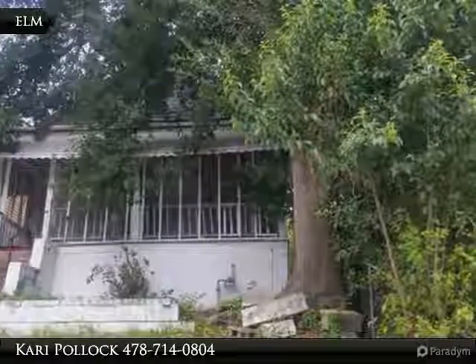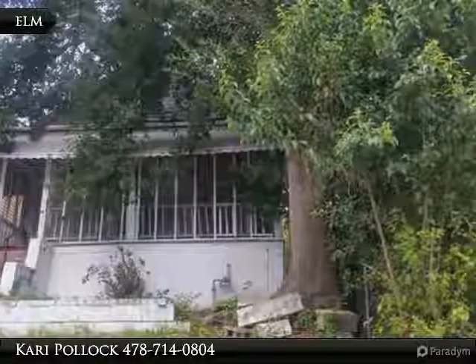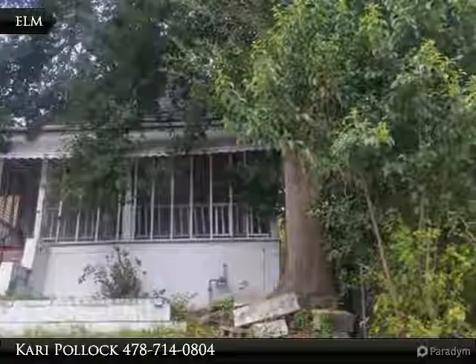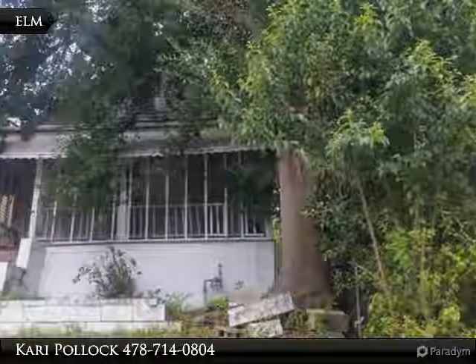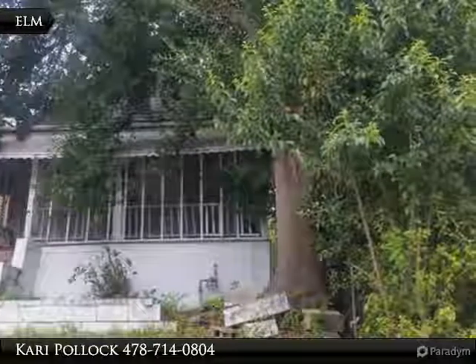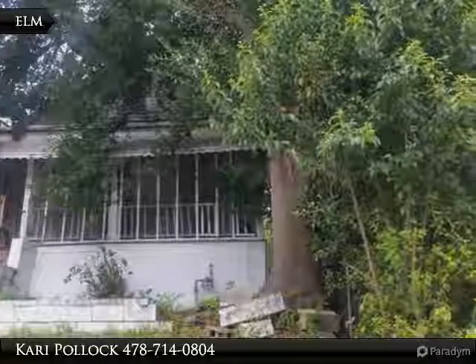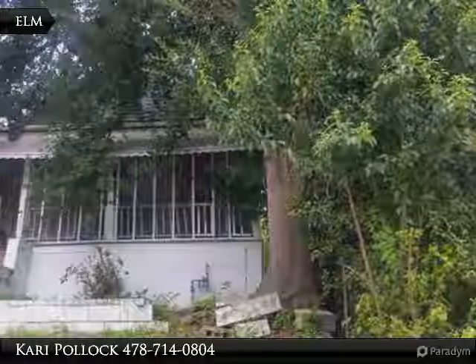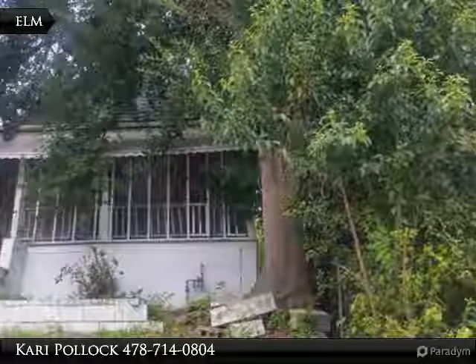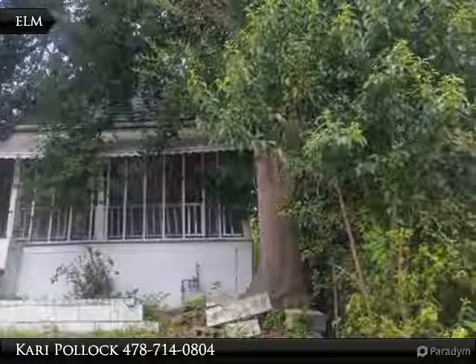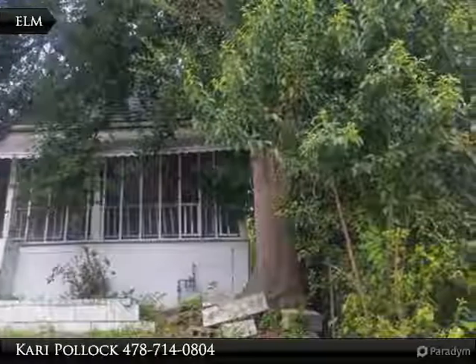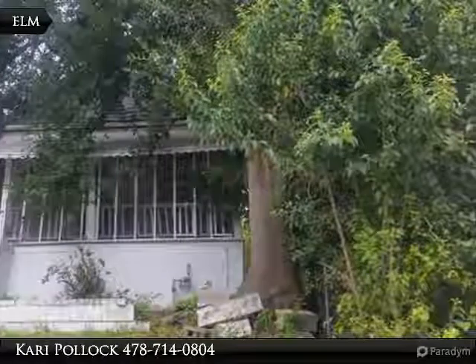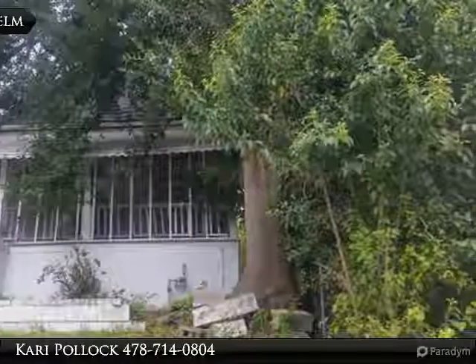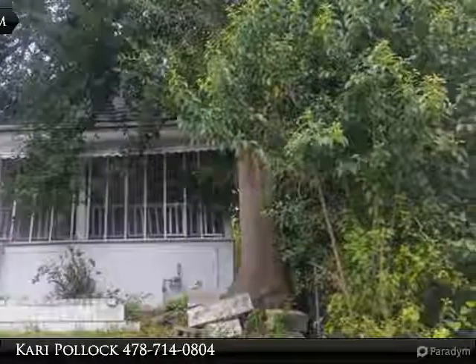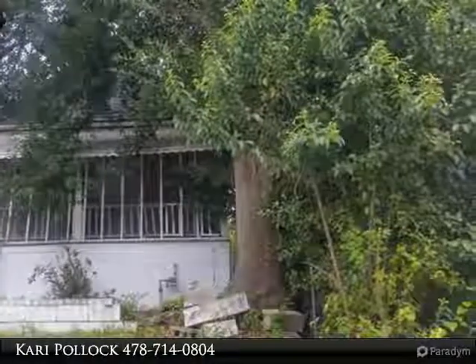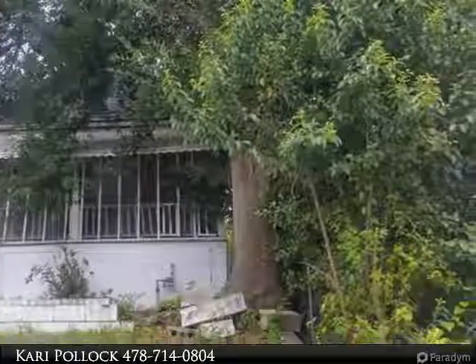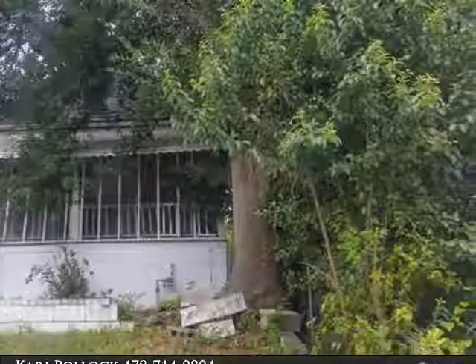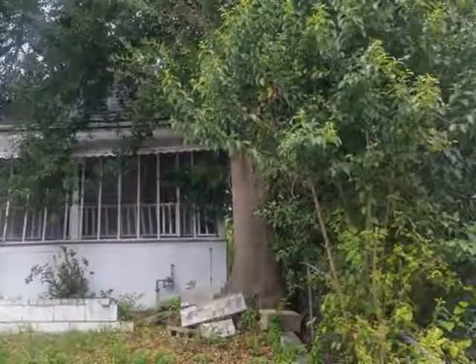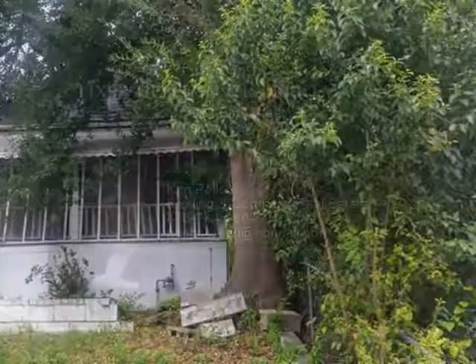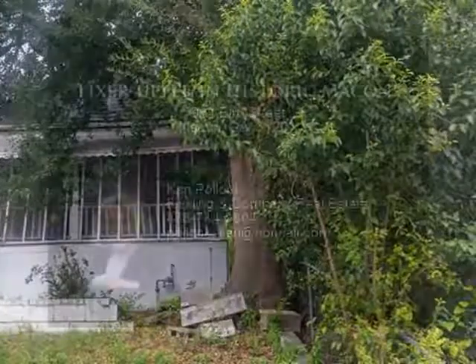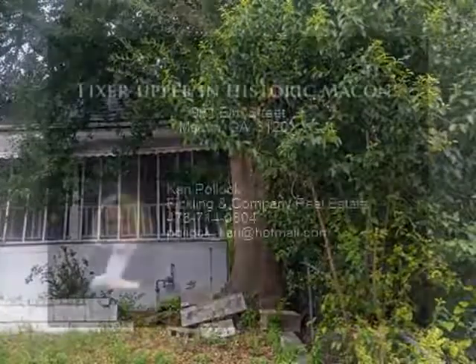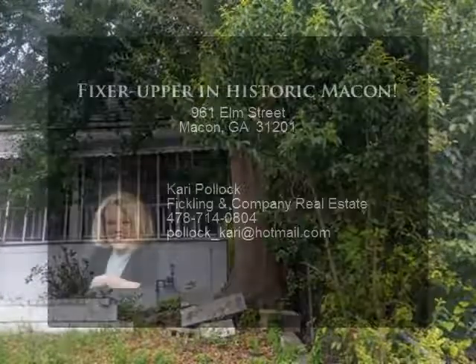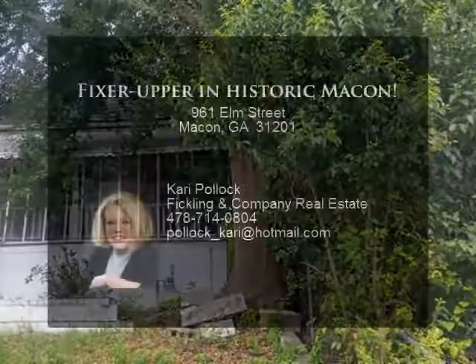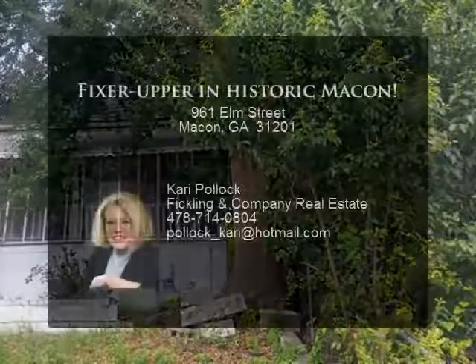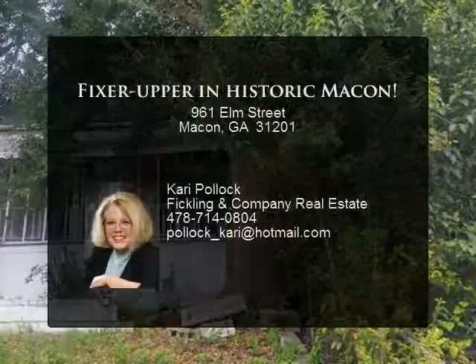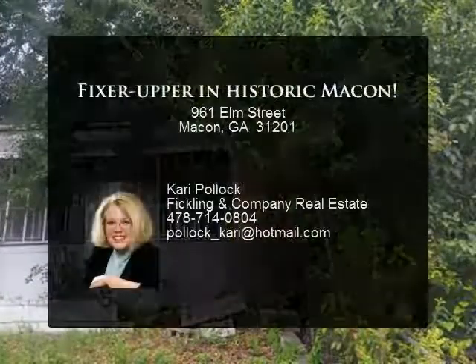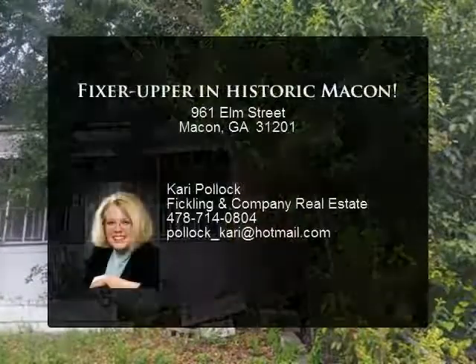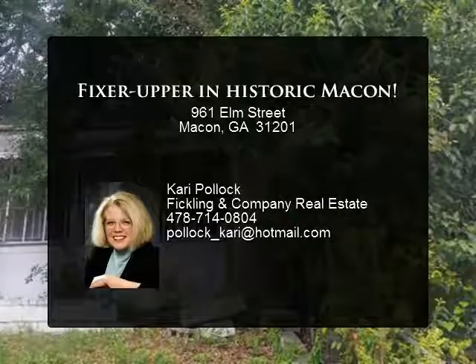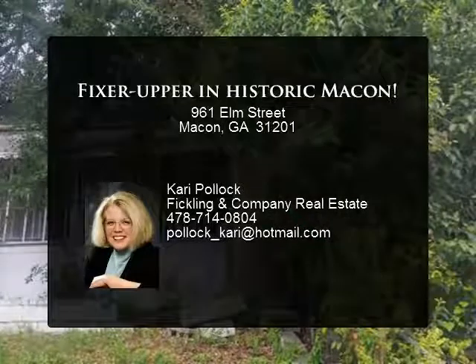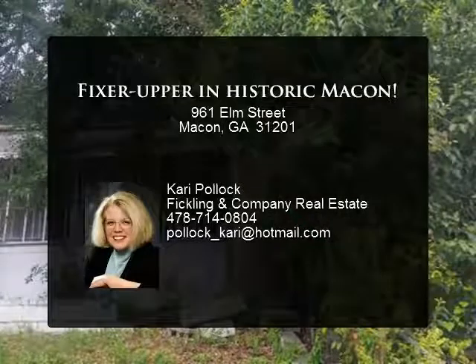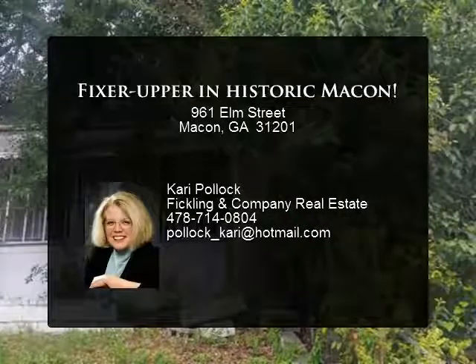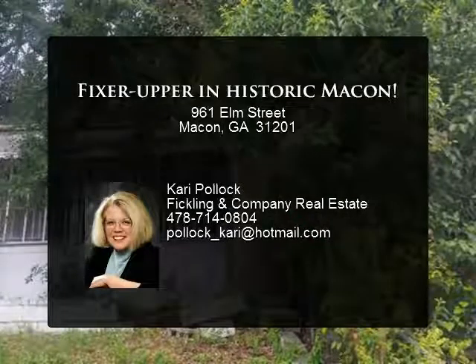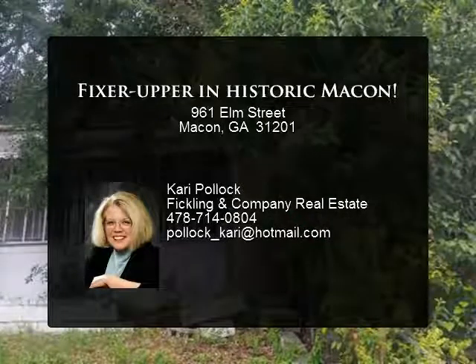Purchase needs to be cash or renovation loan. Sold as-is. Bring all offers.